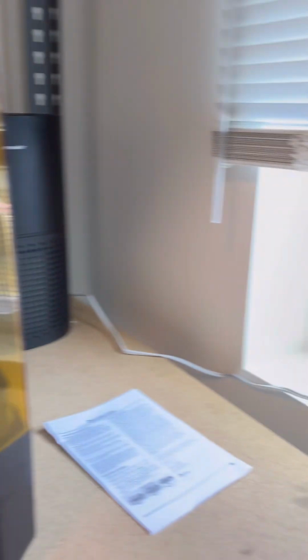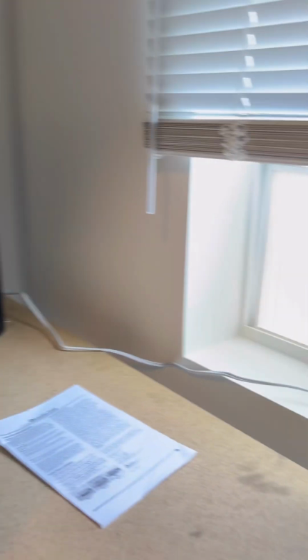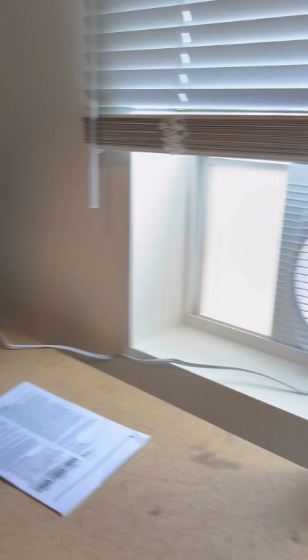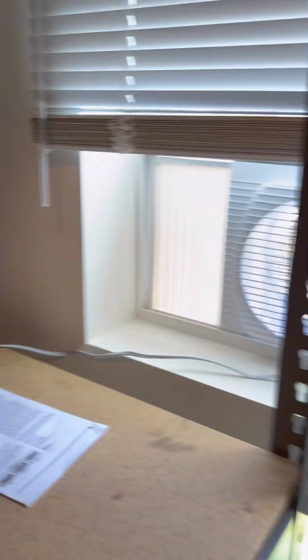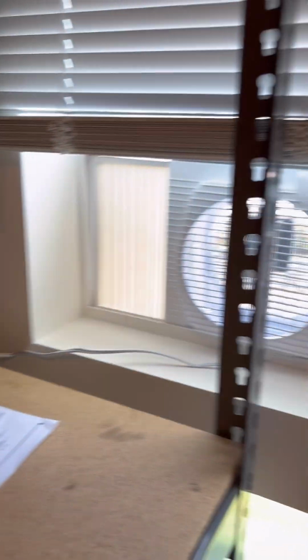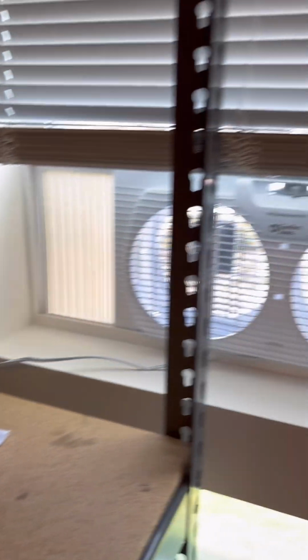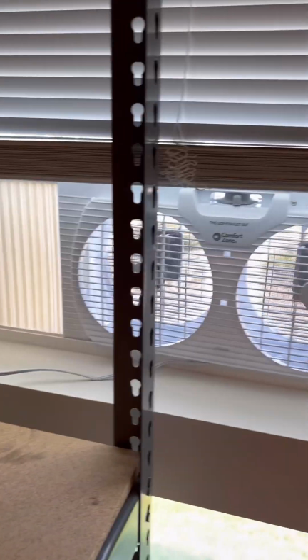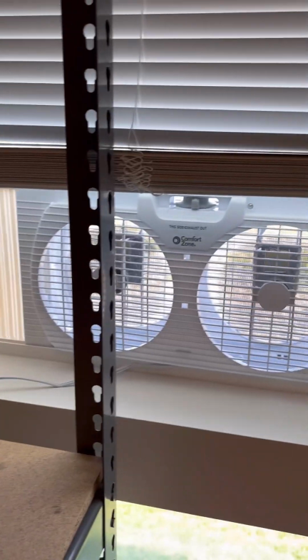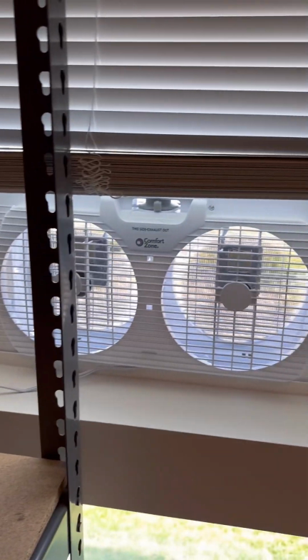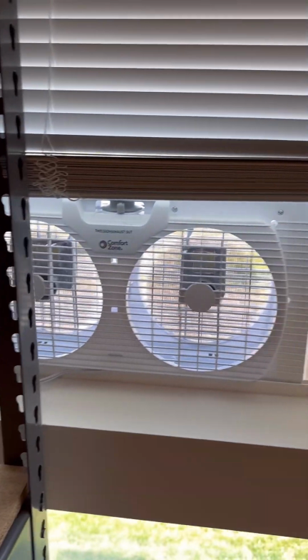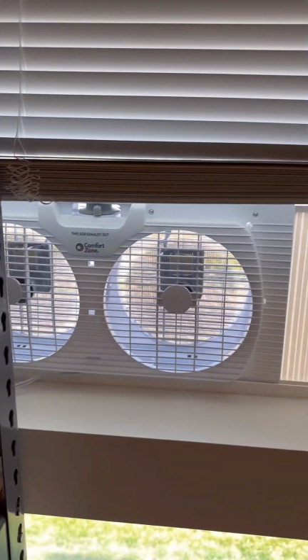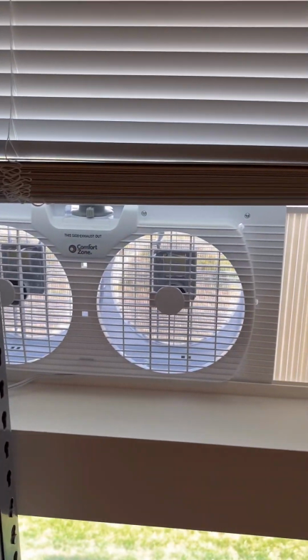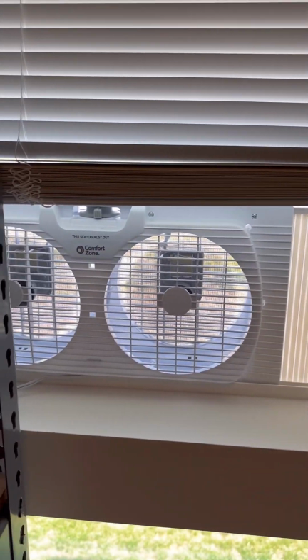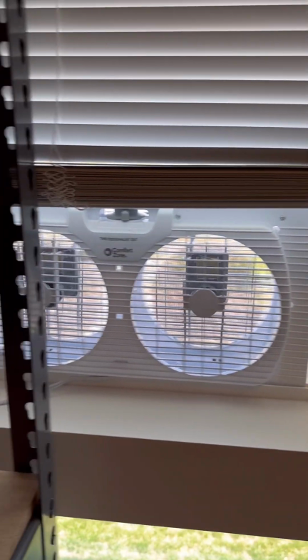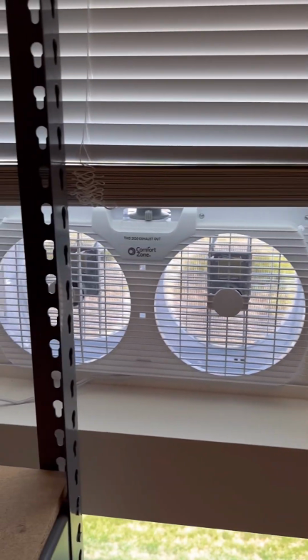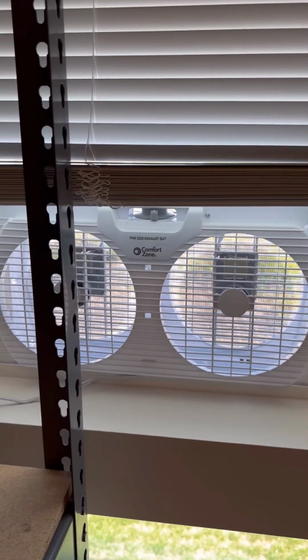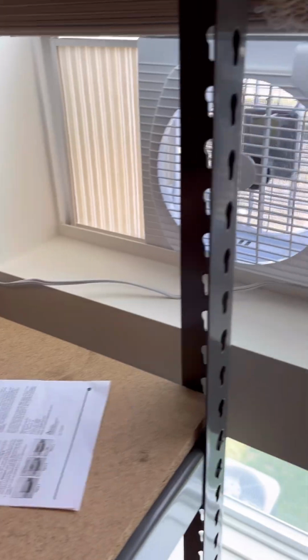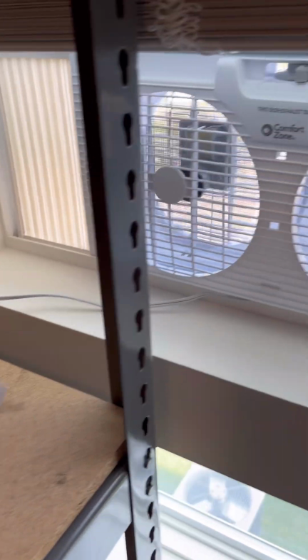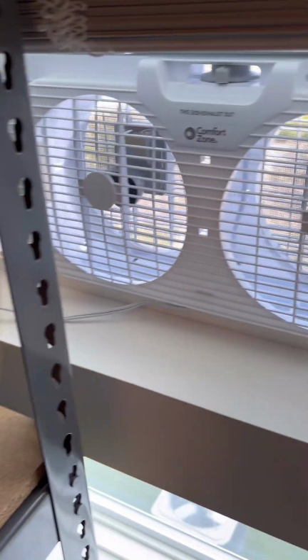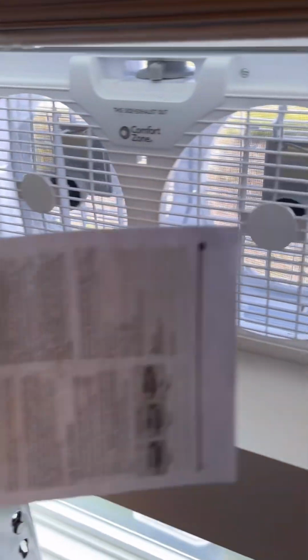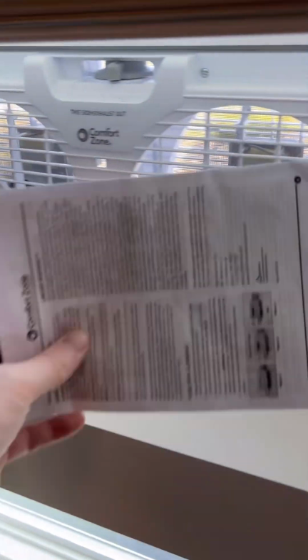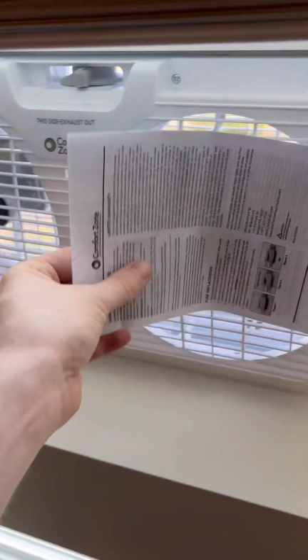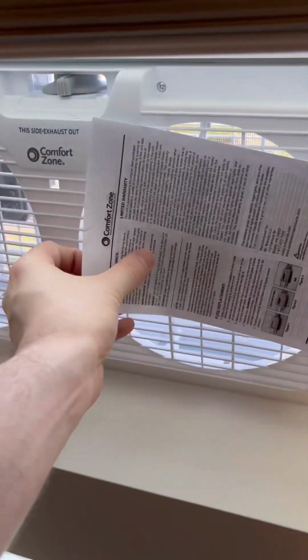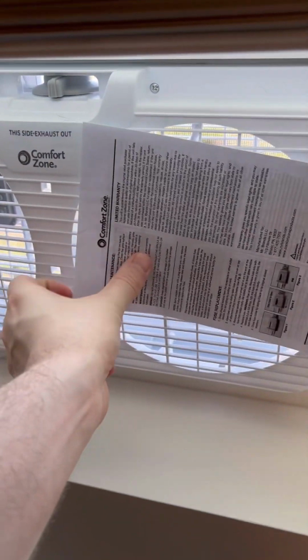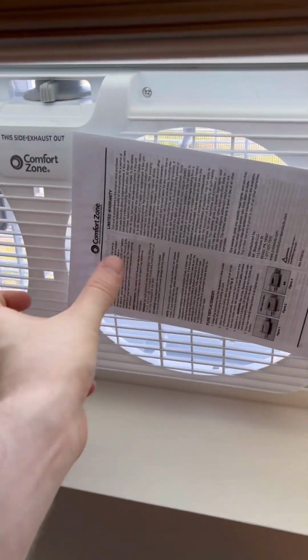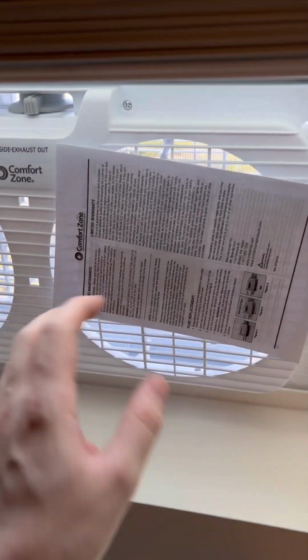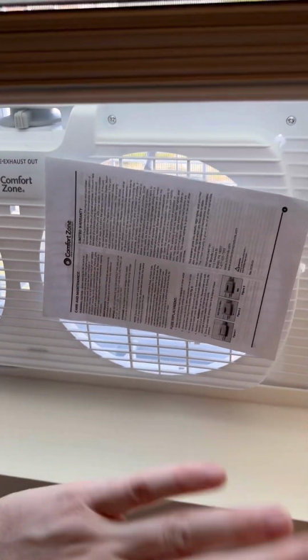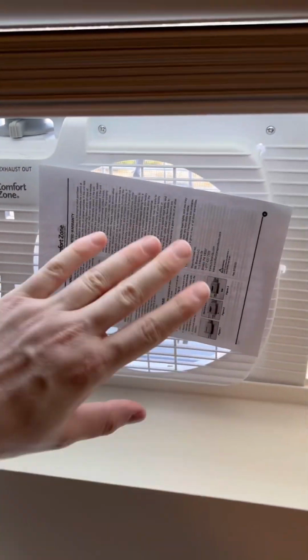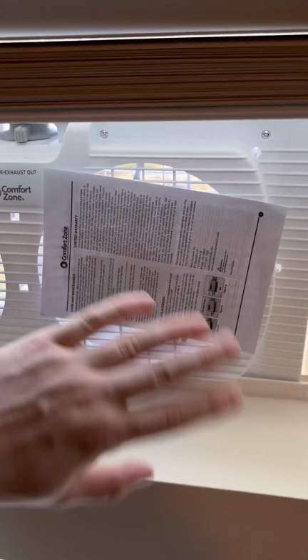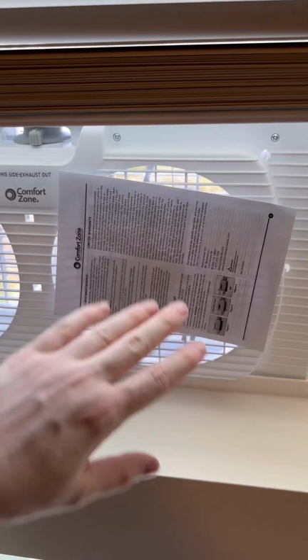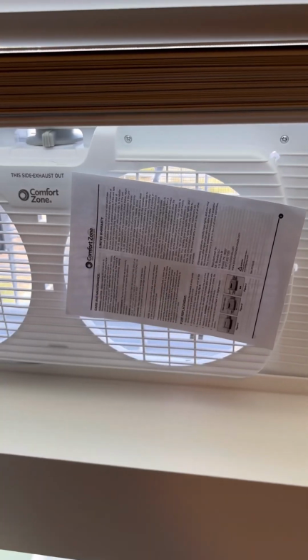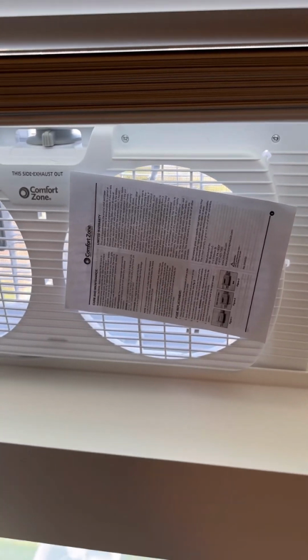And then over here, we have an exhaust fan on the window, so this is just going to be blowing all of the air outside.